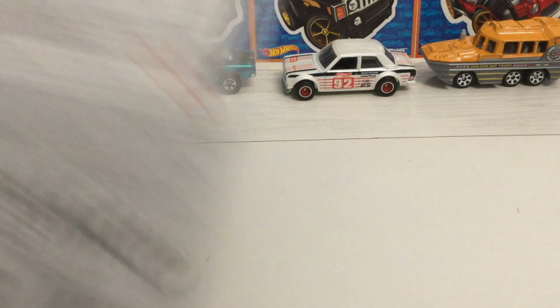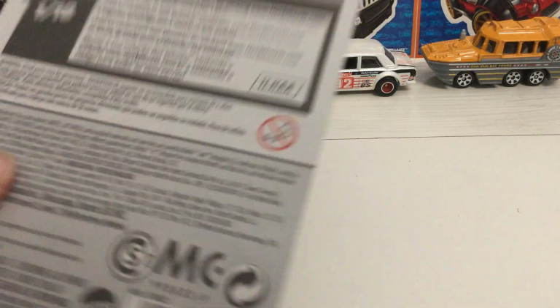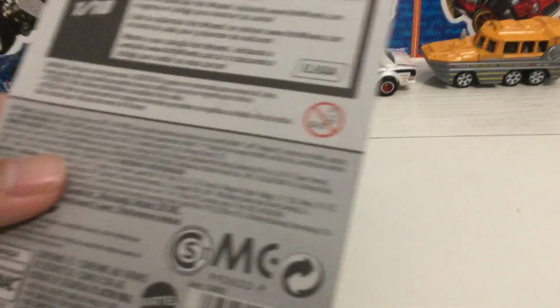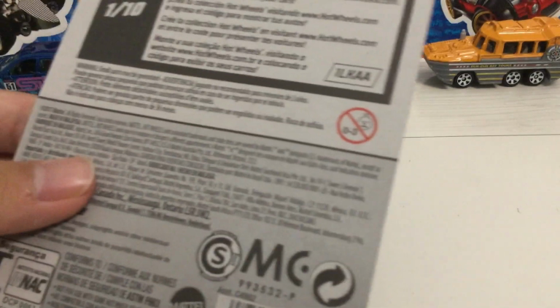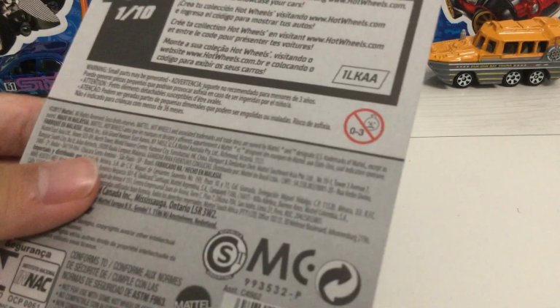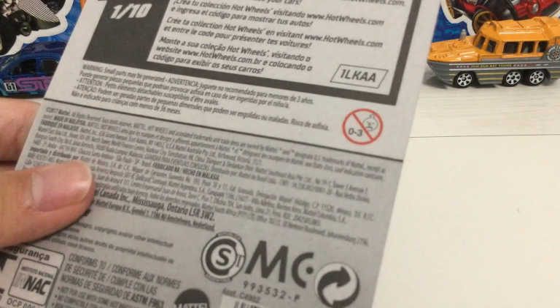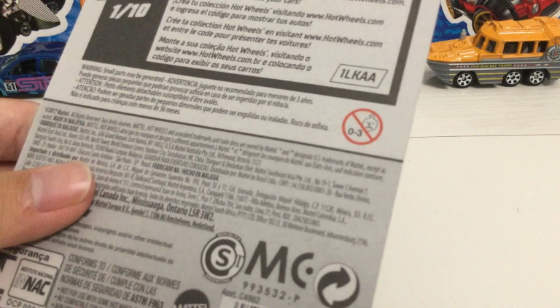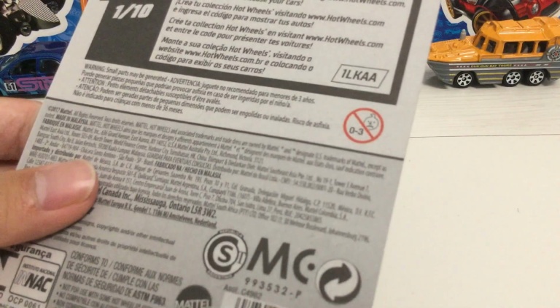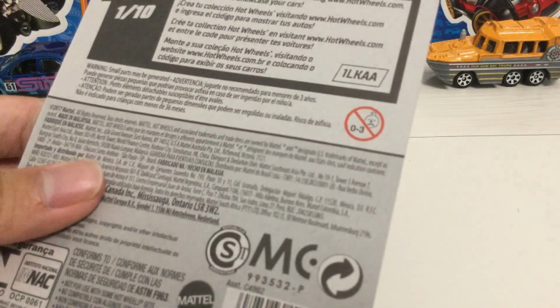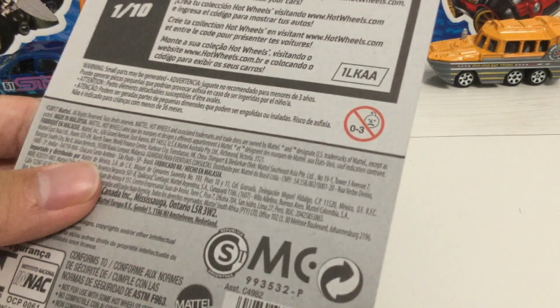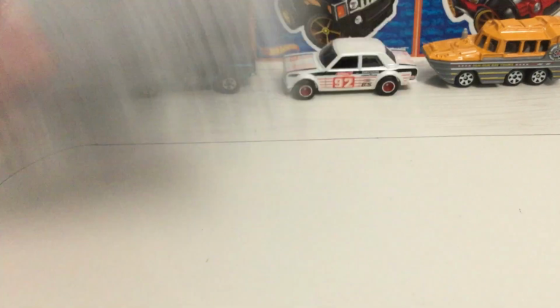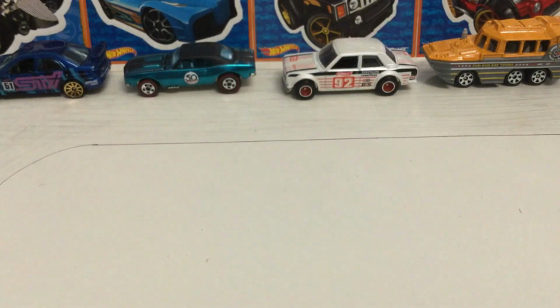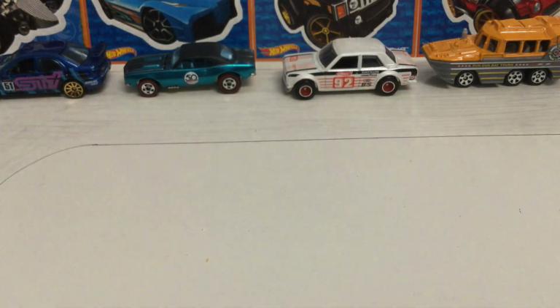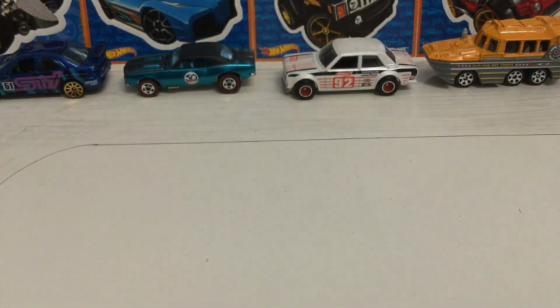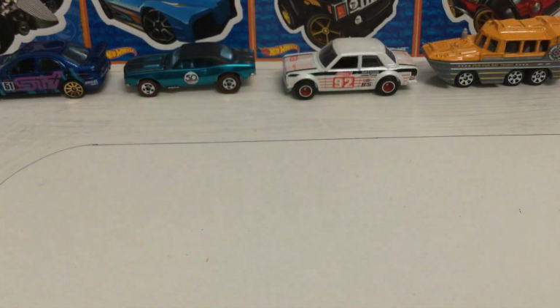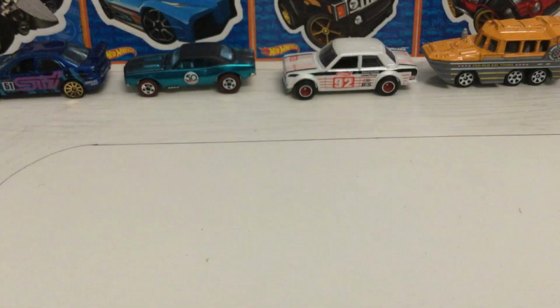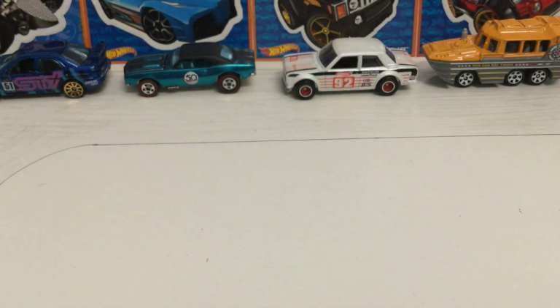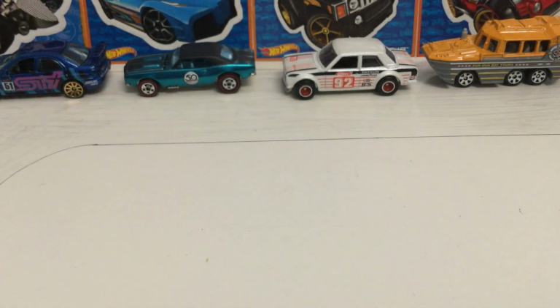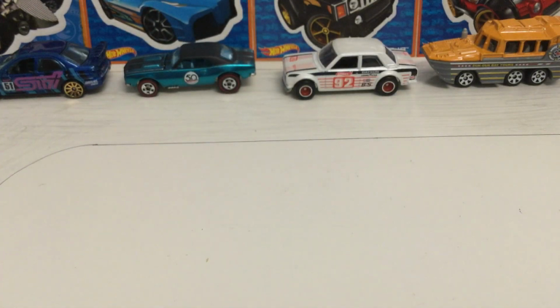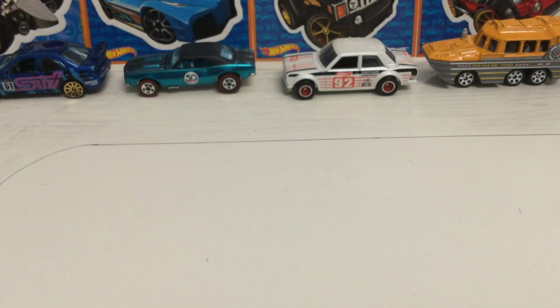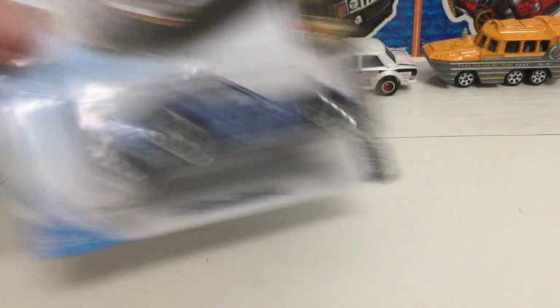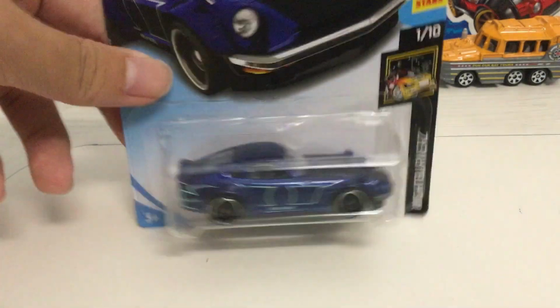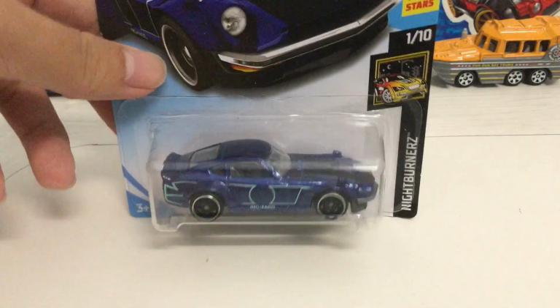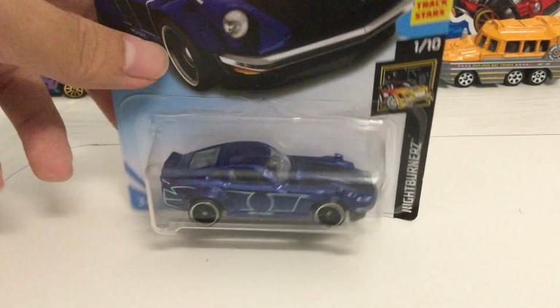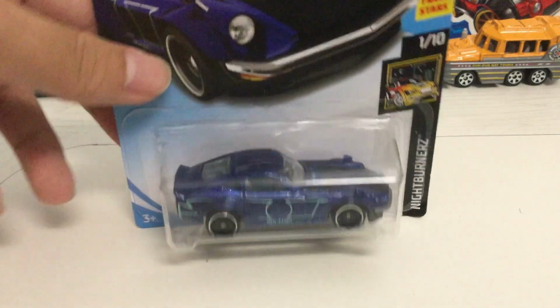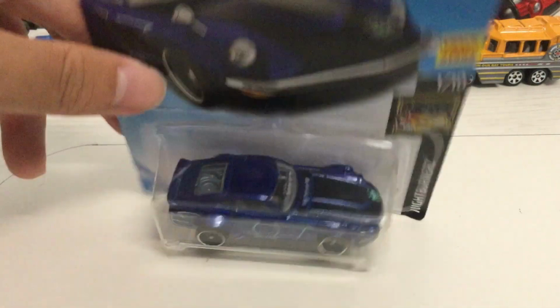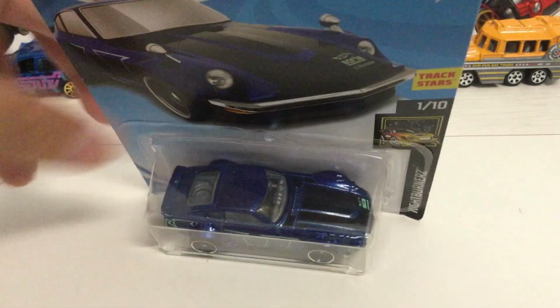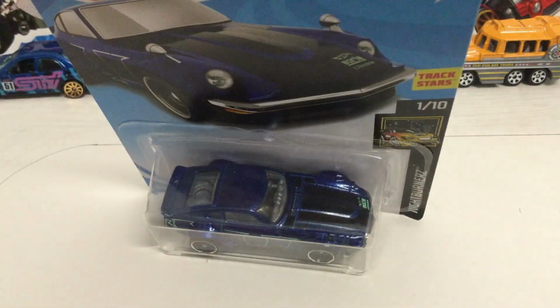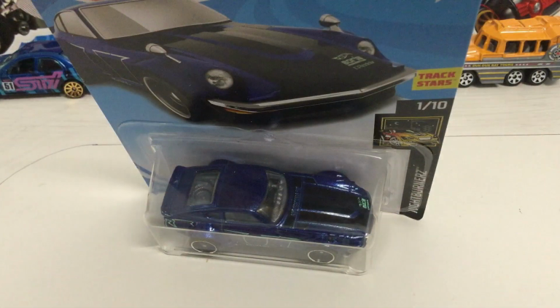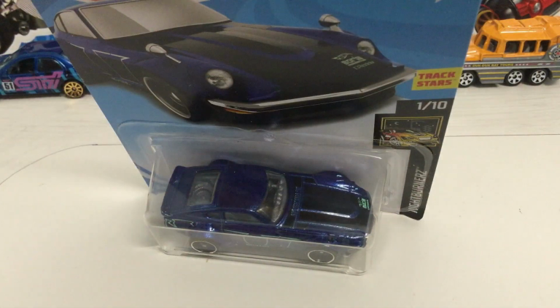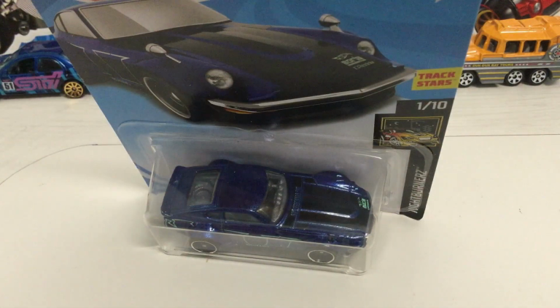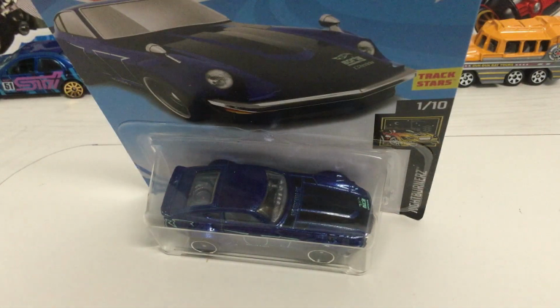This is a pretty early 2018 release, but my dollar store, that's all they get, so yeah.